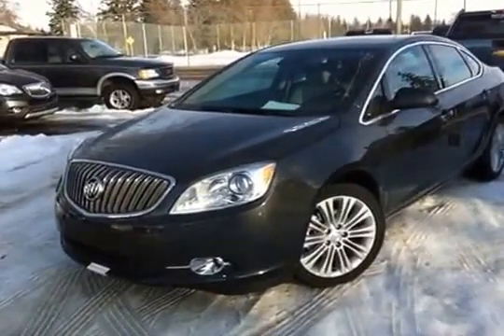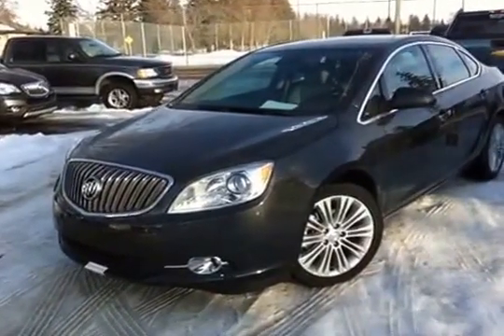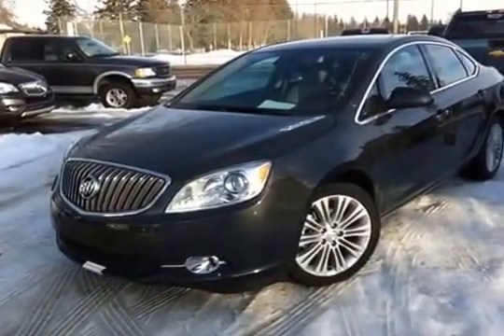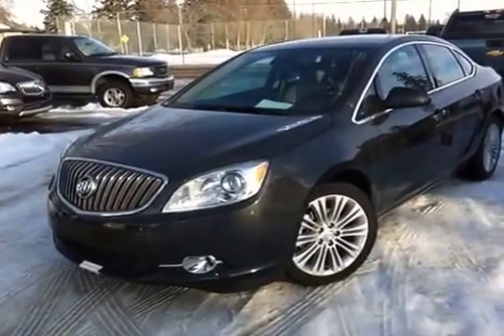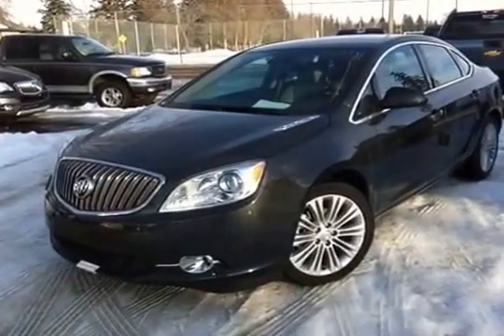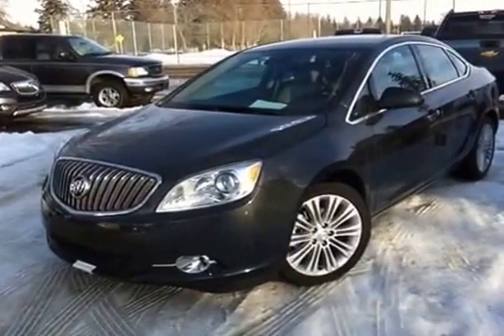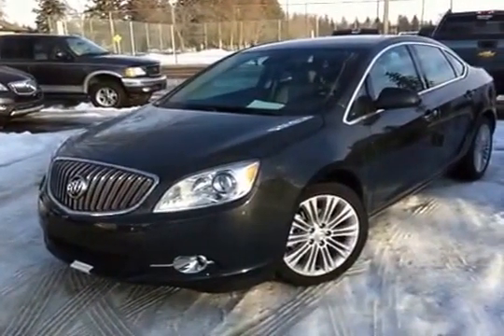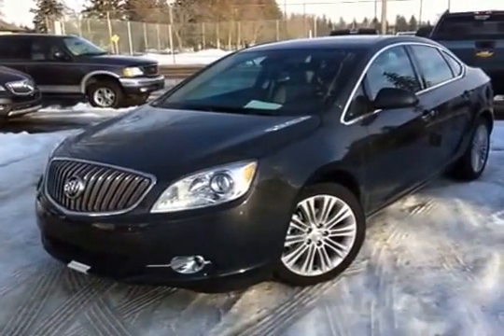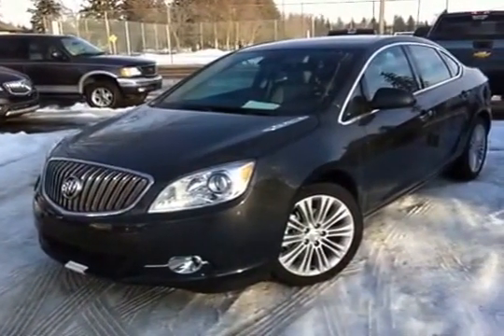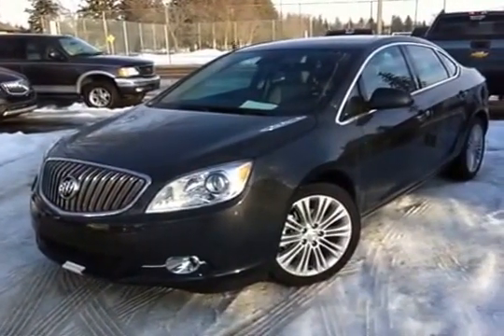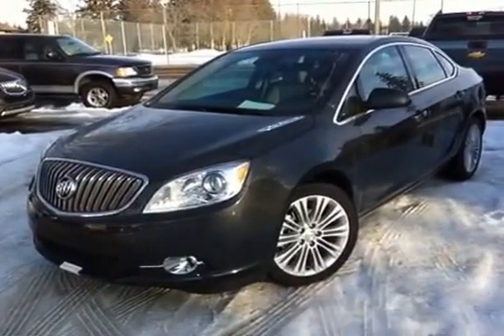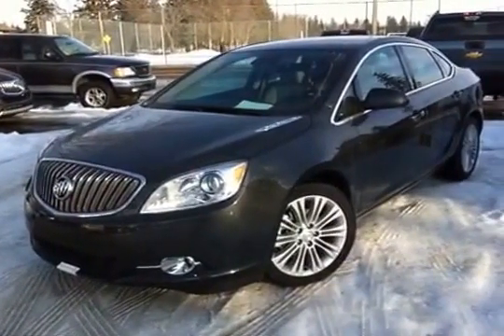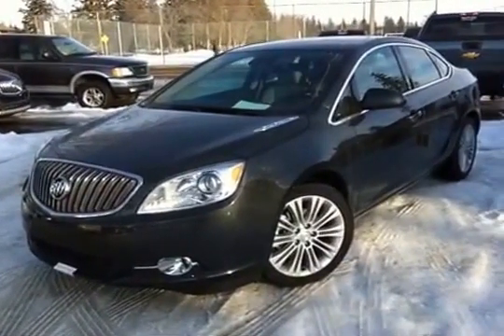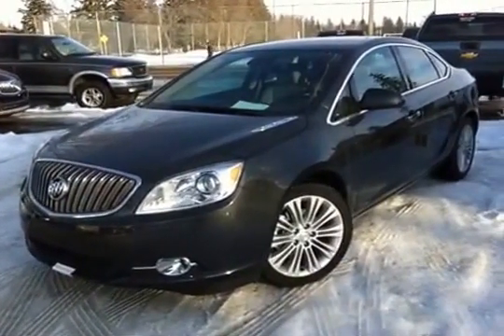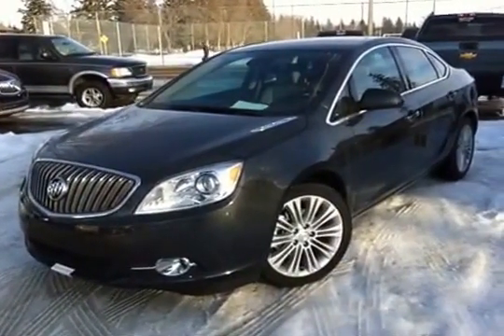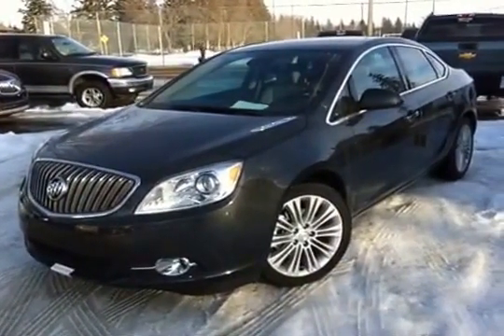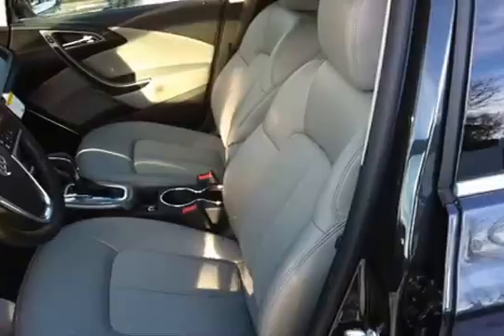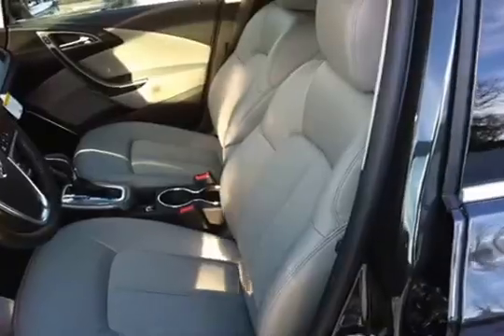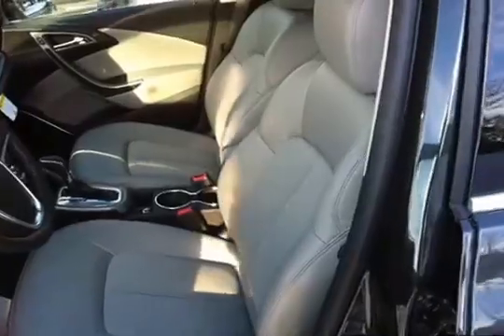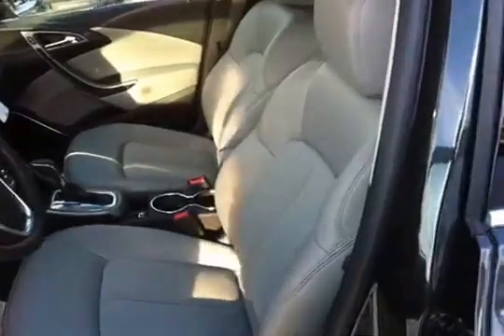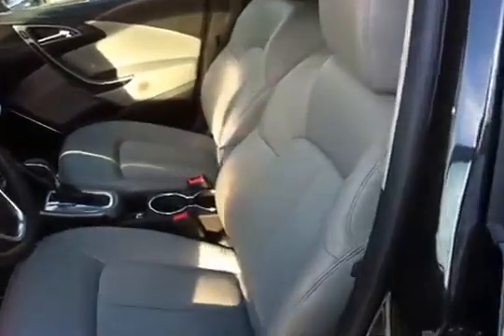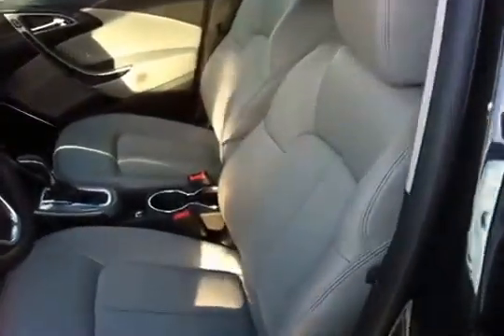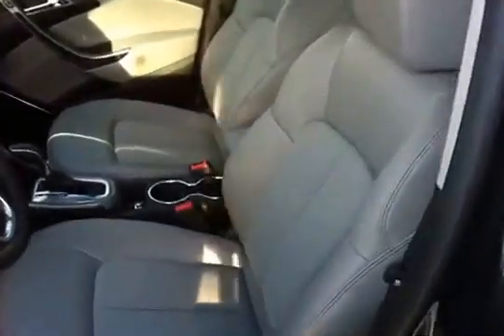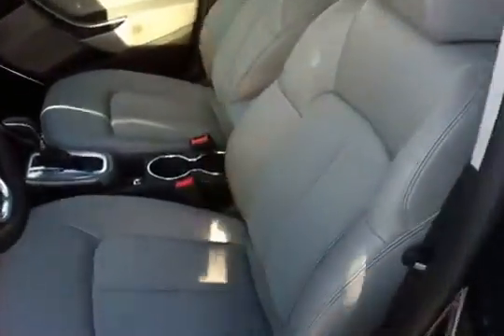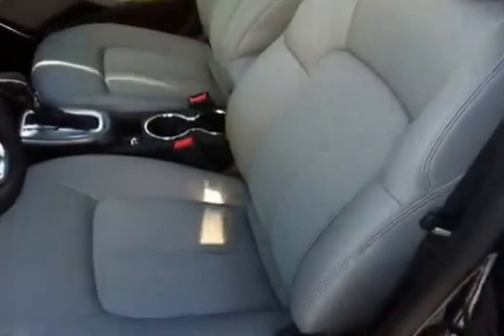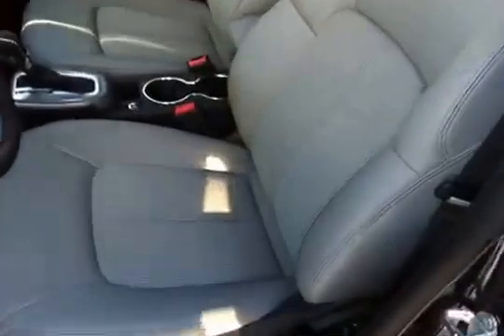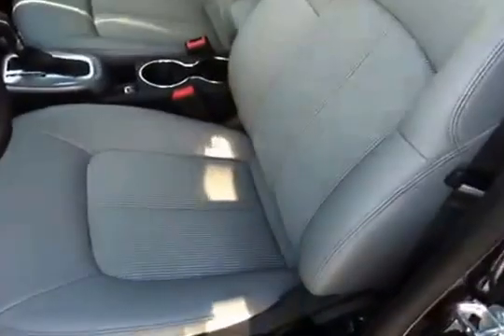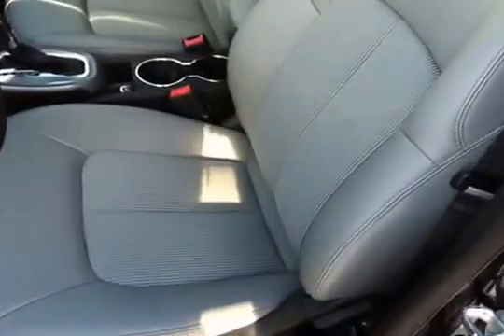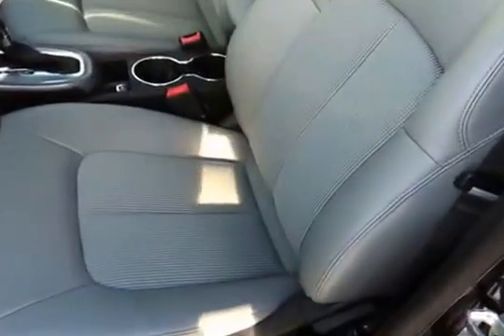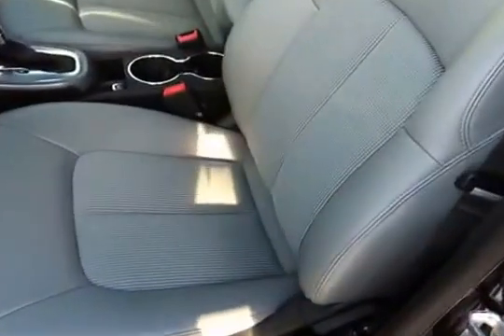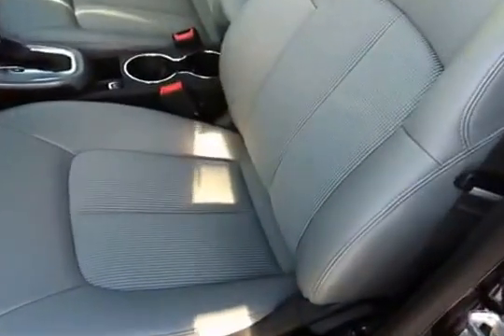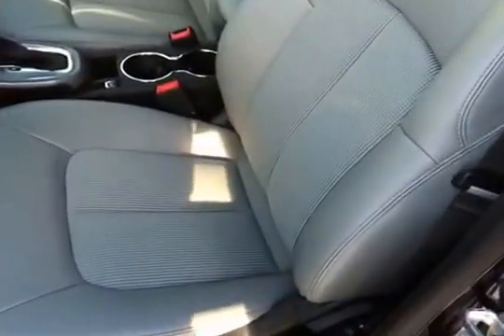Here we have your 2014 Buick Verano. It's a smoky grey in colour.